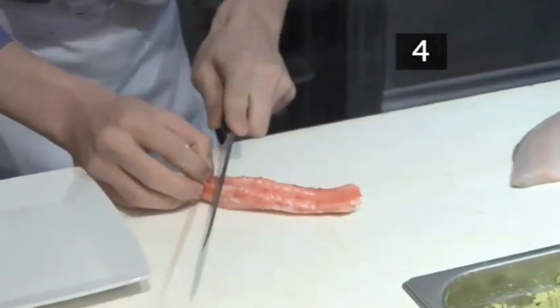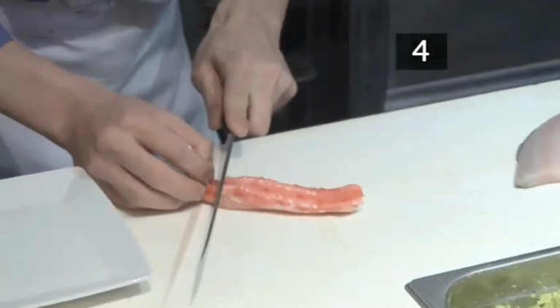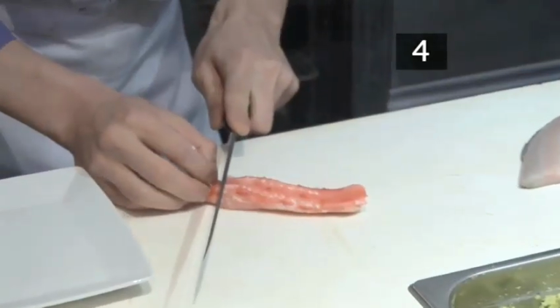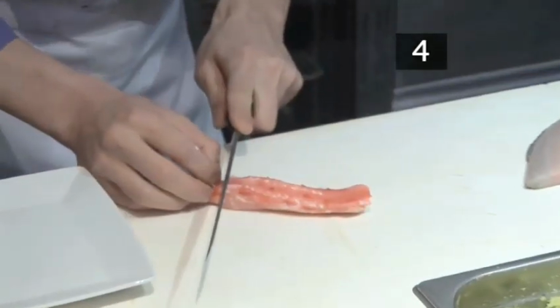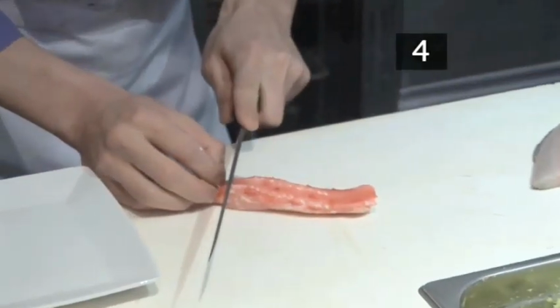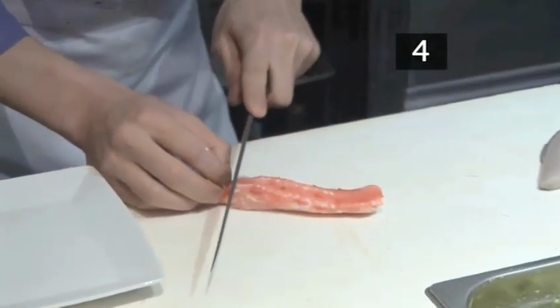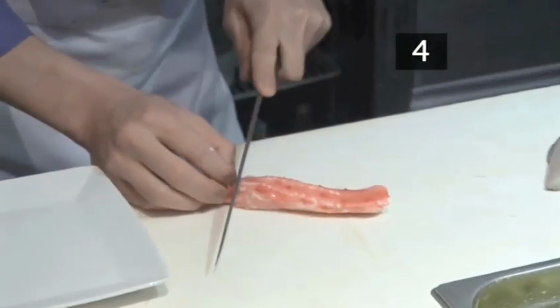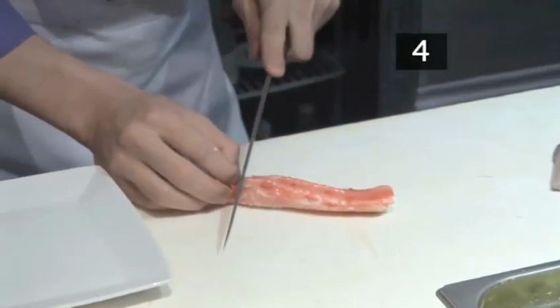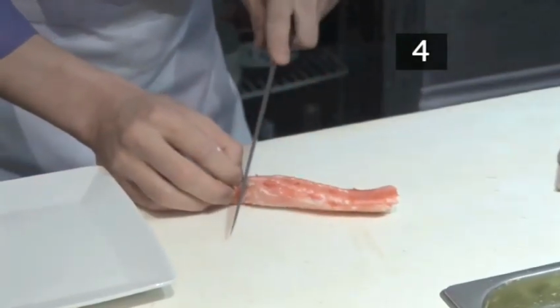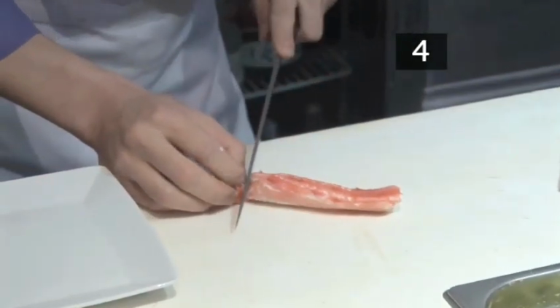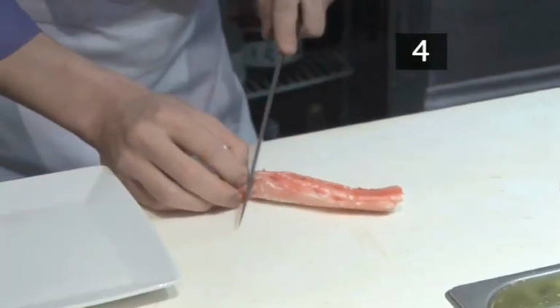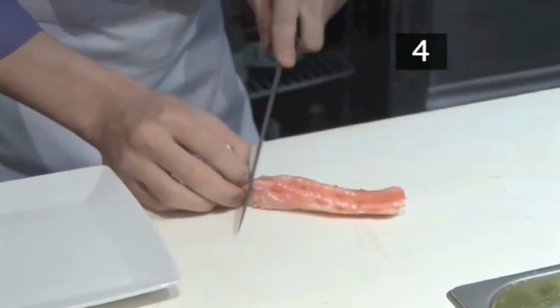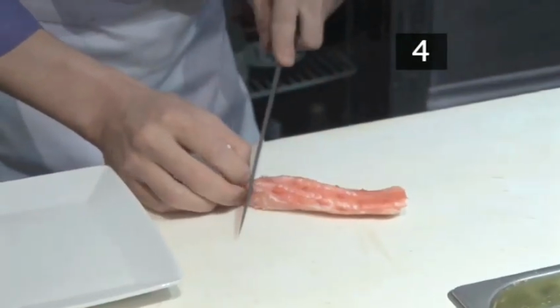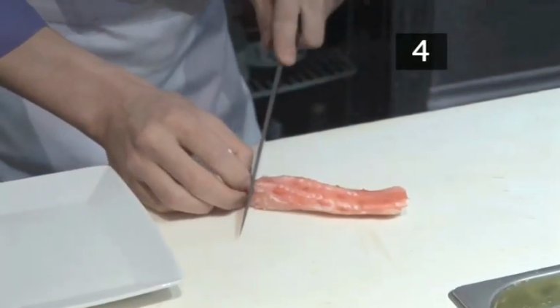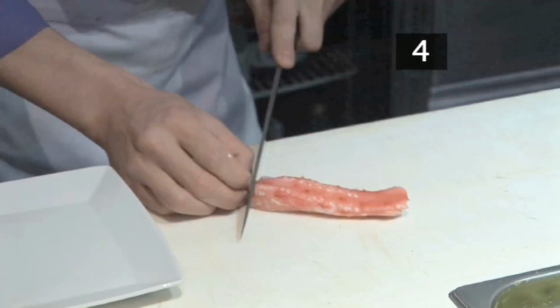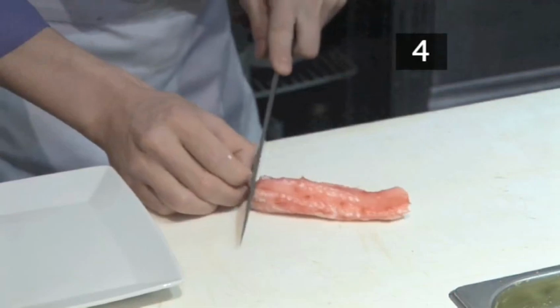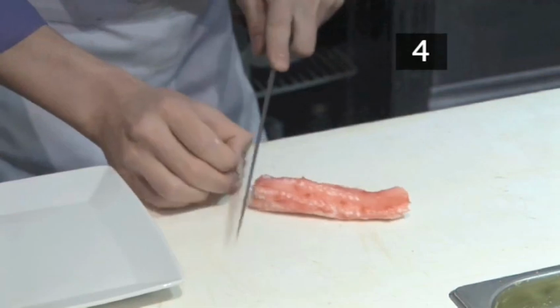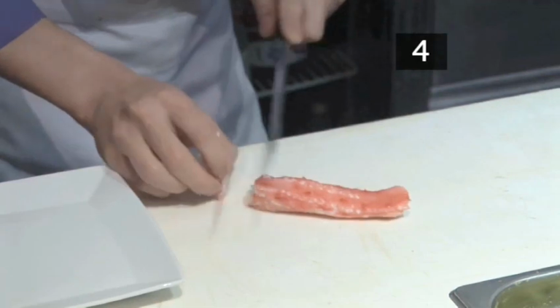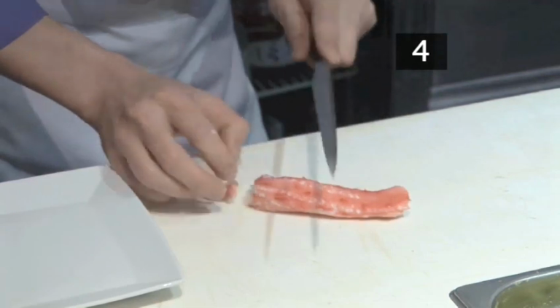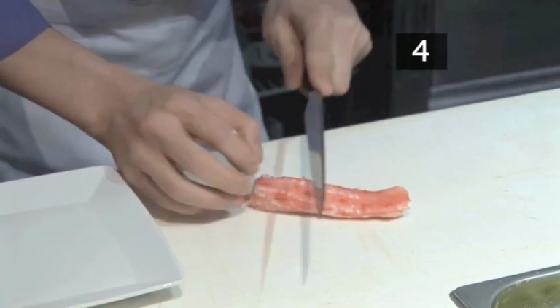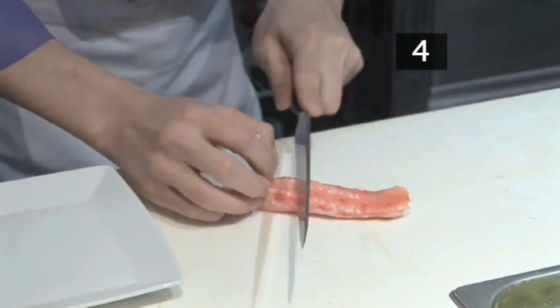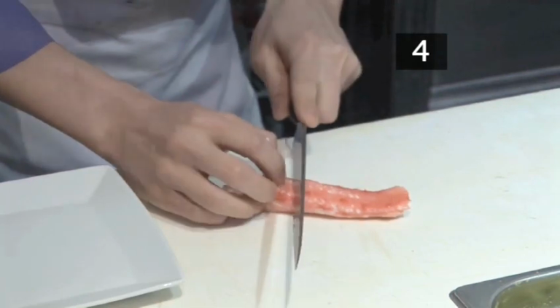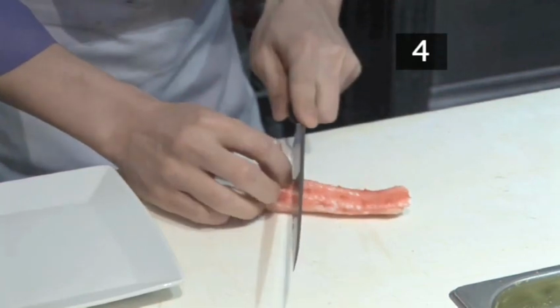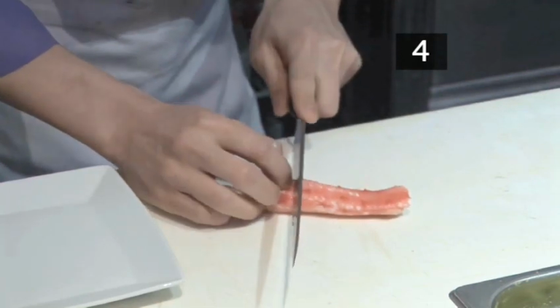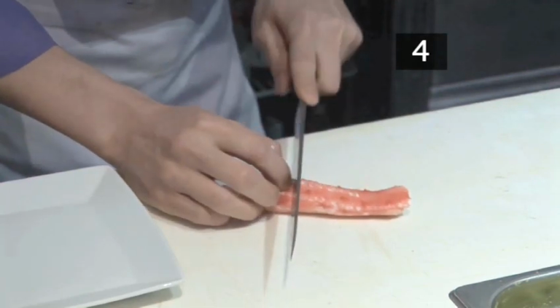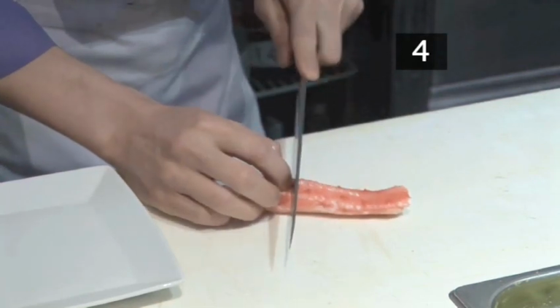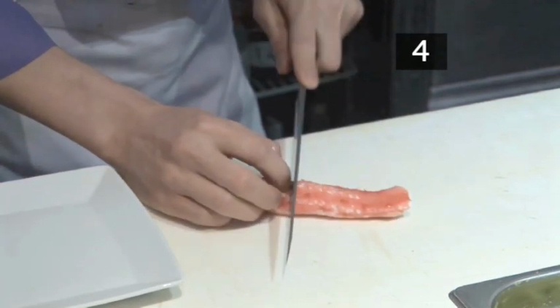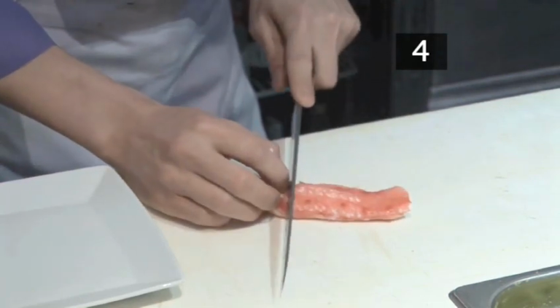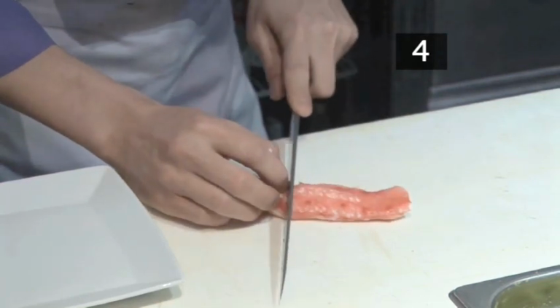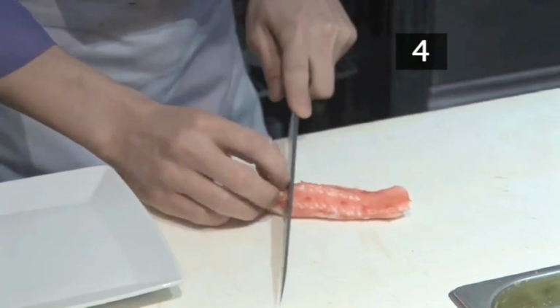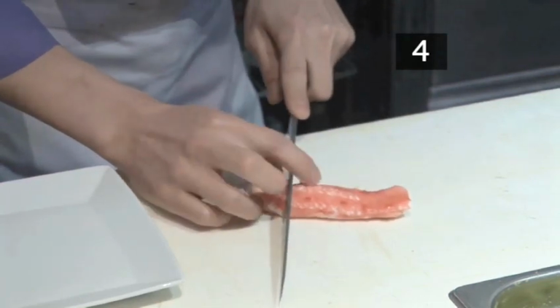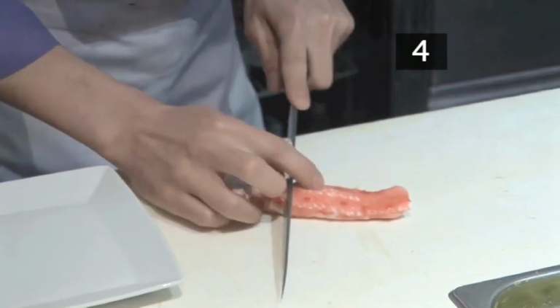Lay the now boneless crab leg on the cutting board and slice it into bite-sized portions.